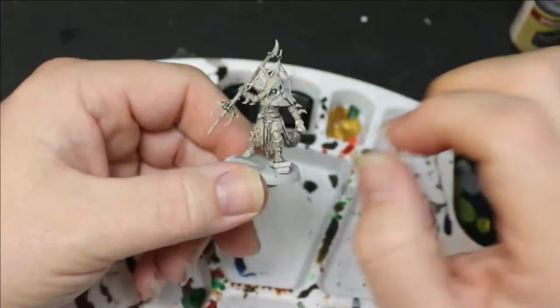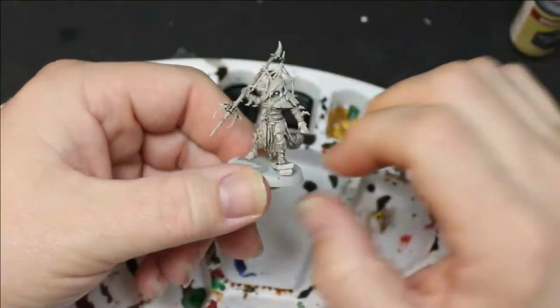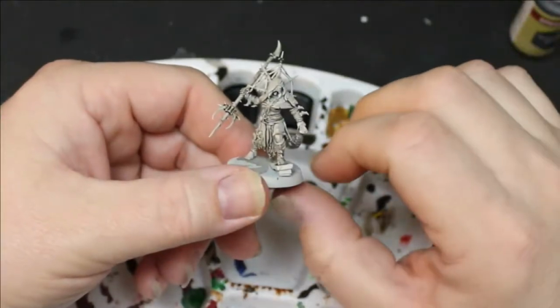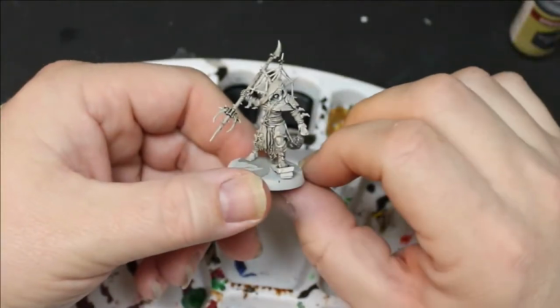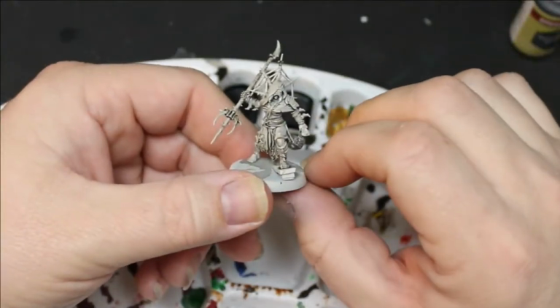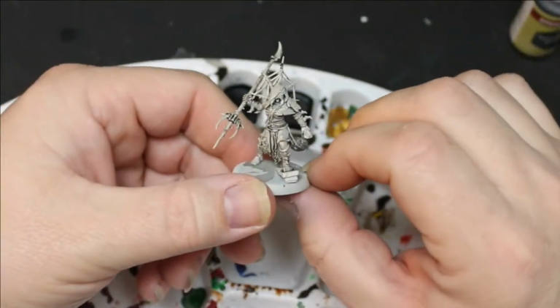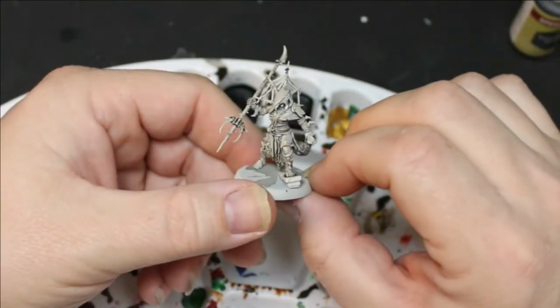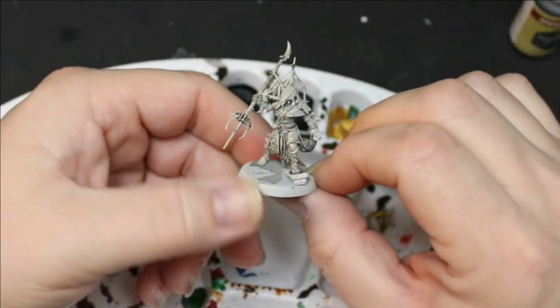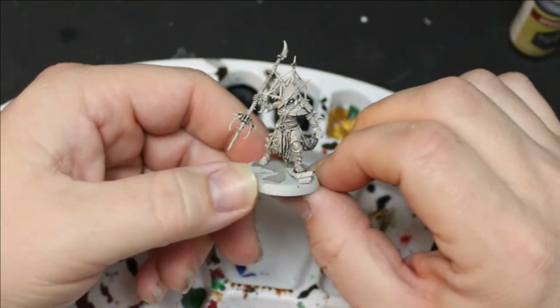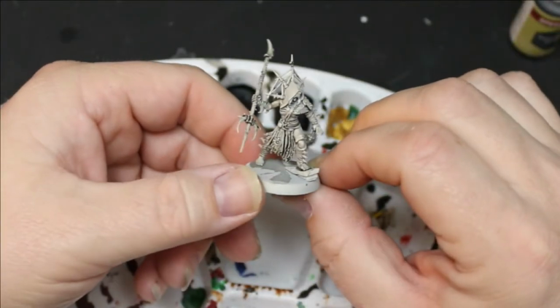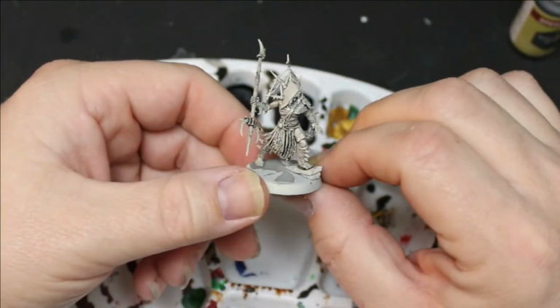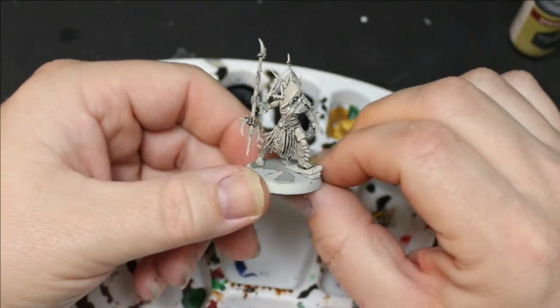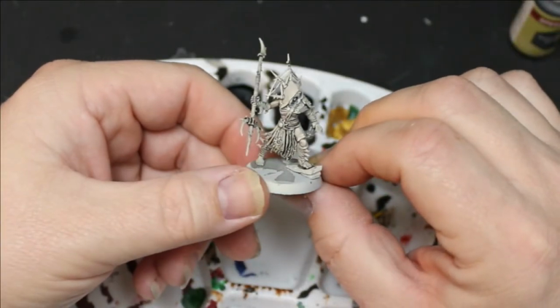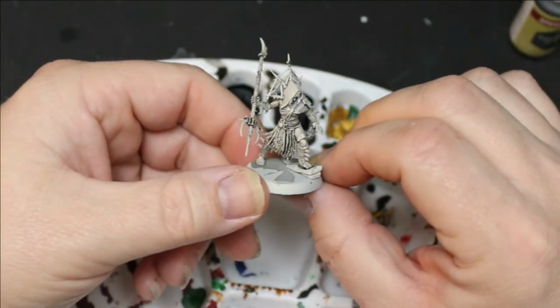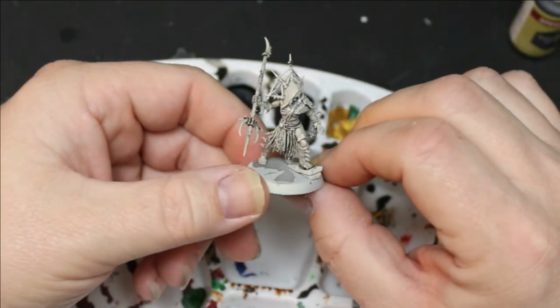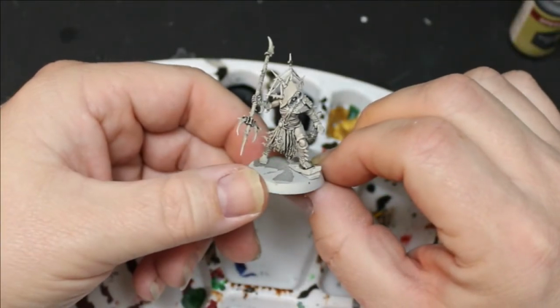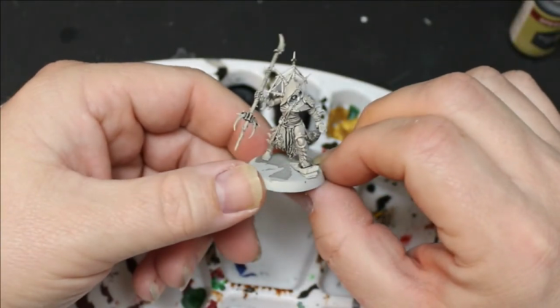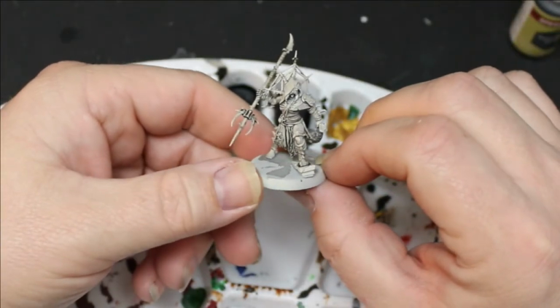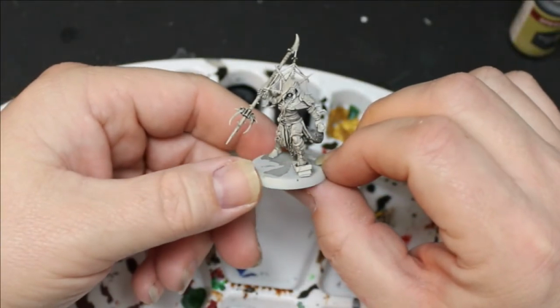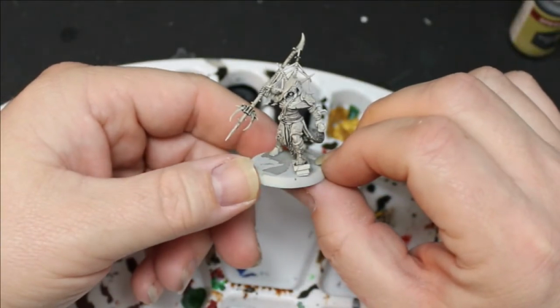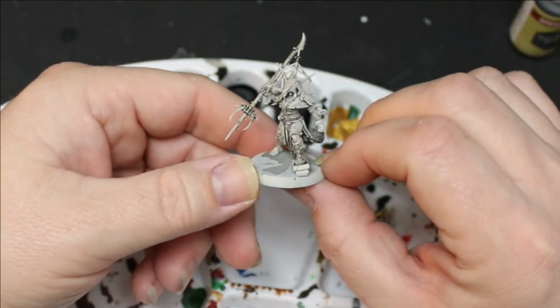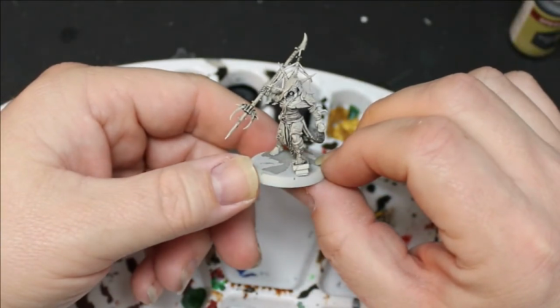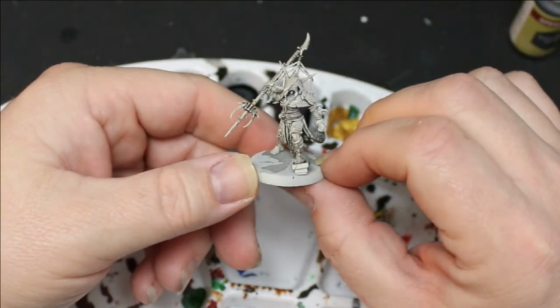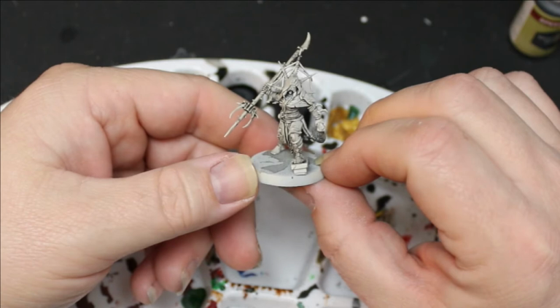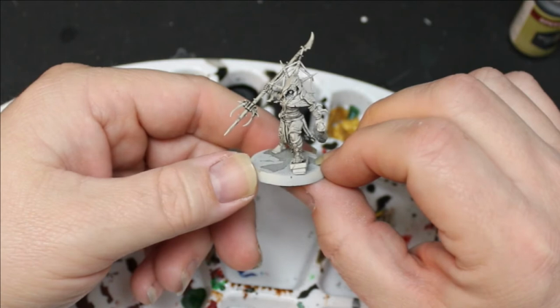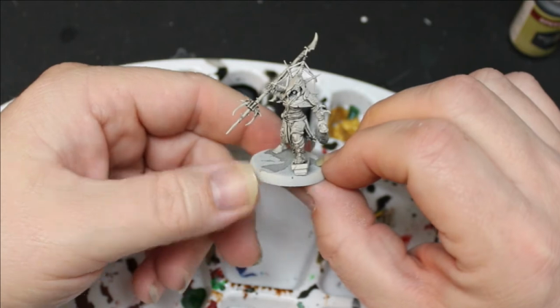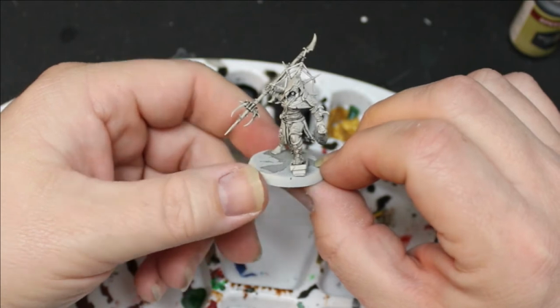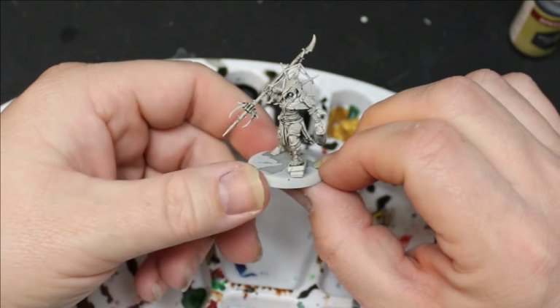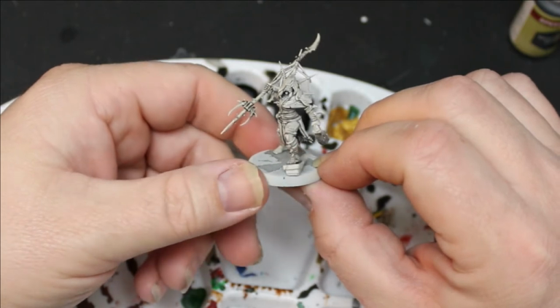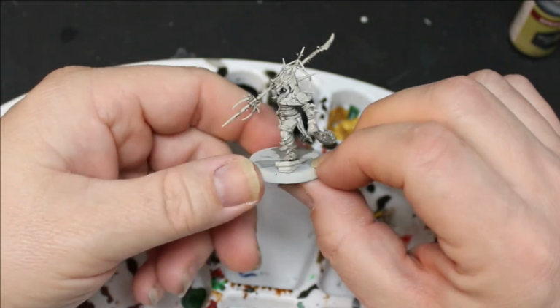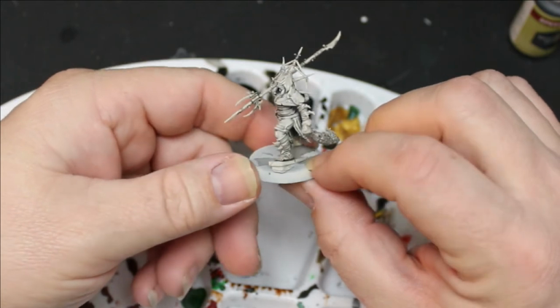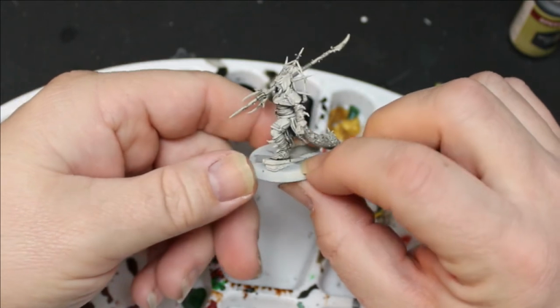First thing I did was I gave them a spray of the Army Painter Matt White and then I washed them down with homemade black wash.